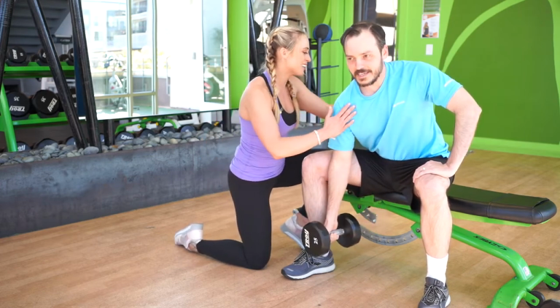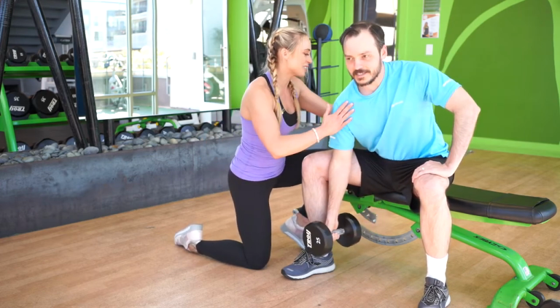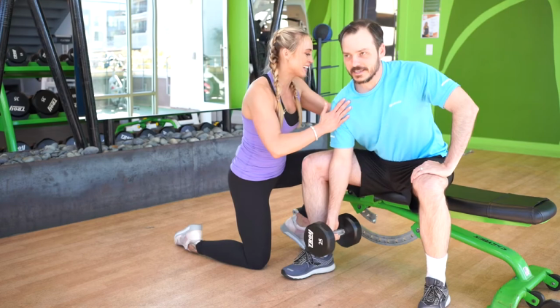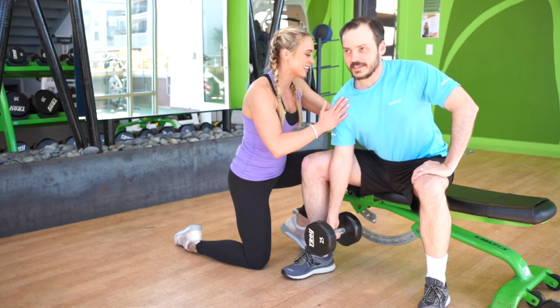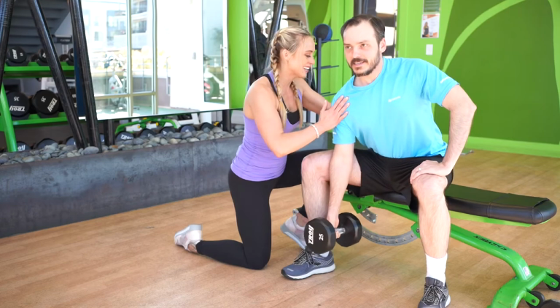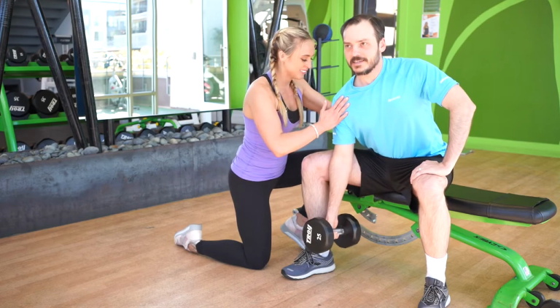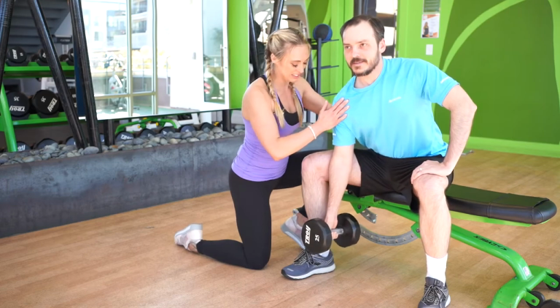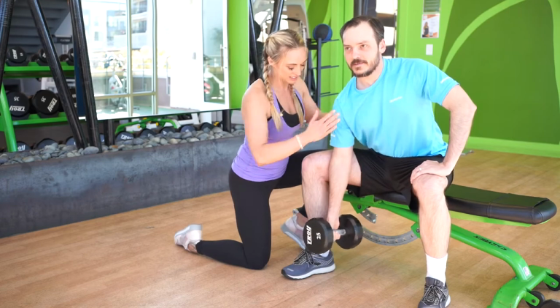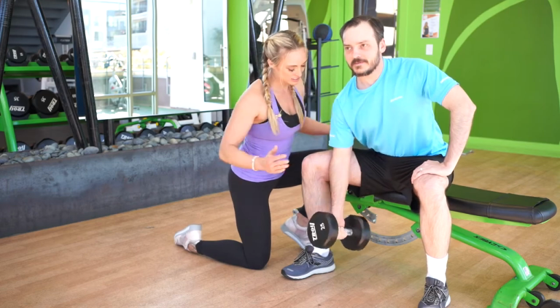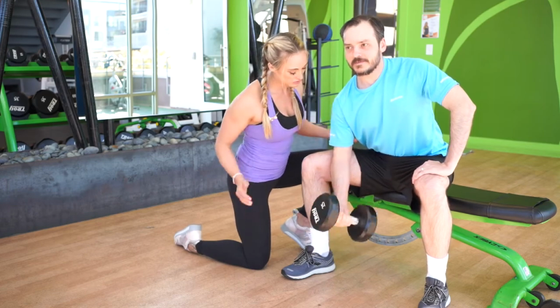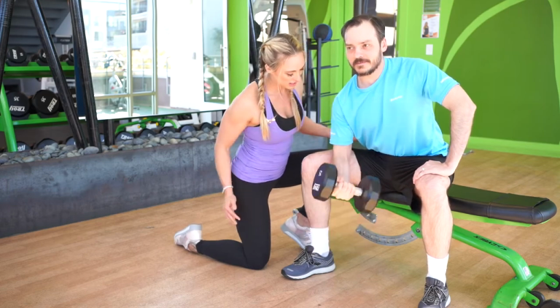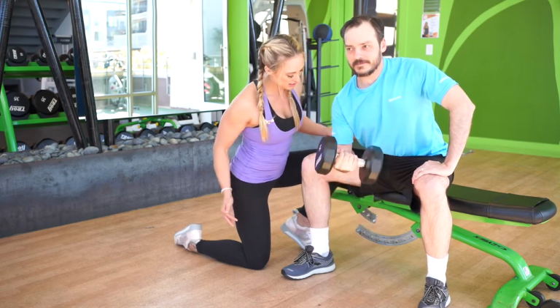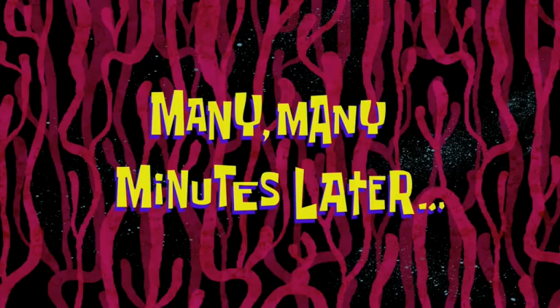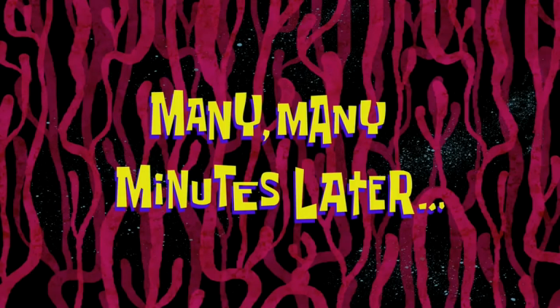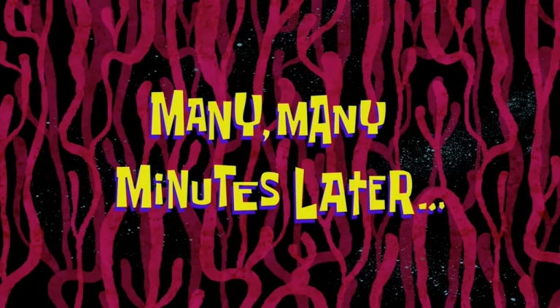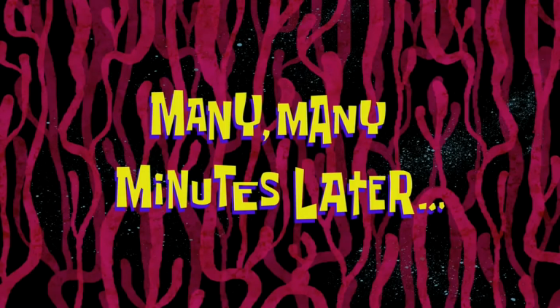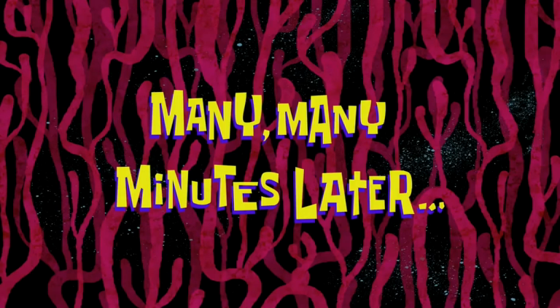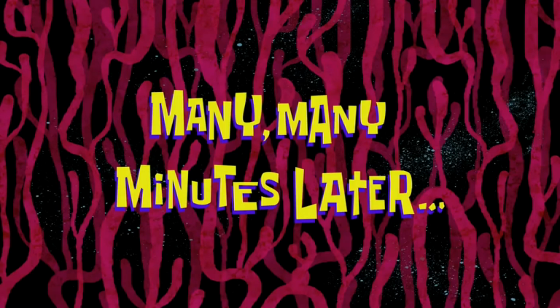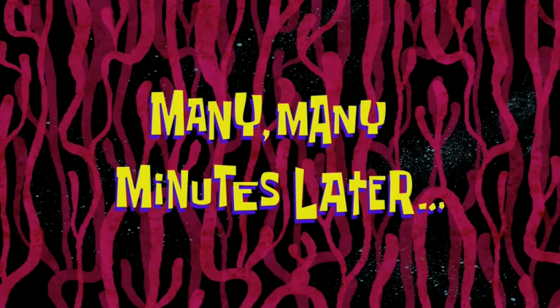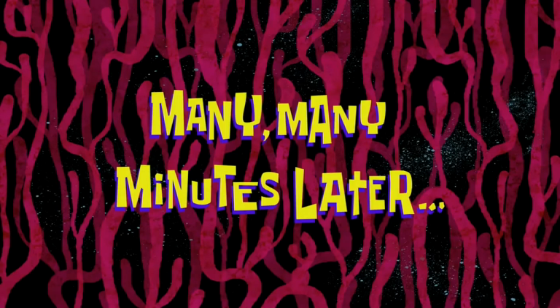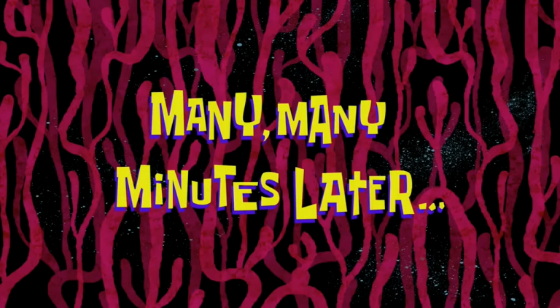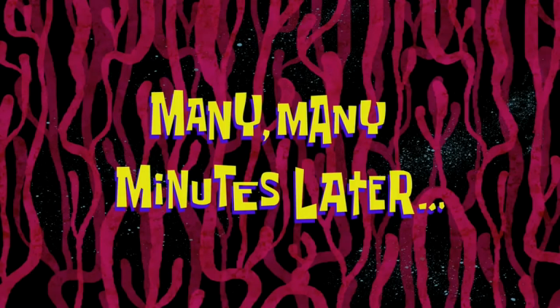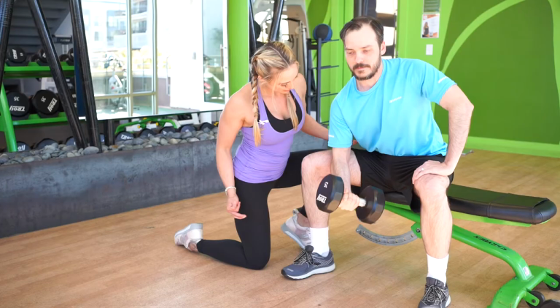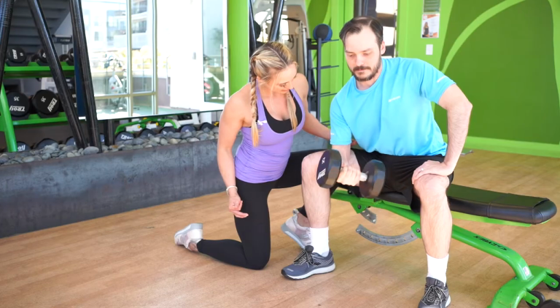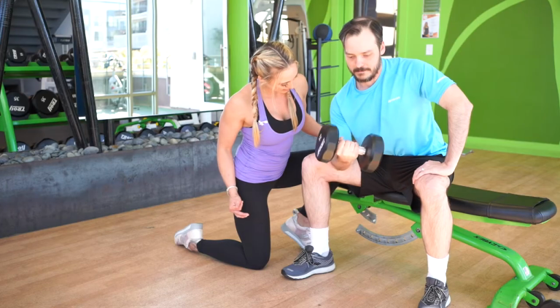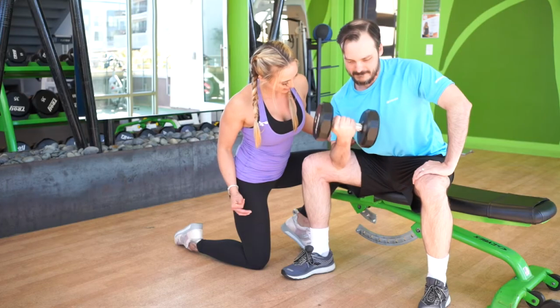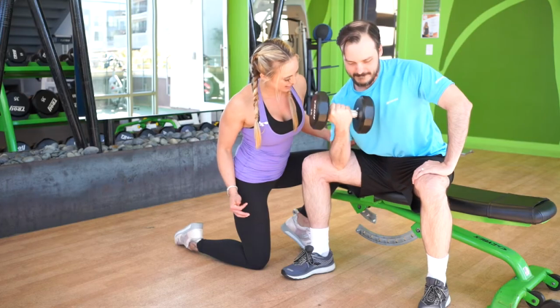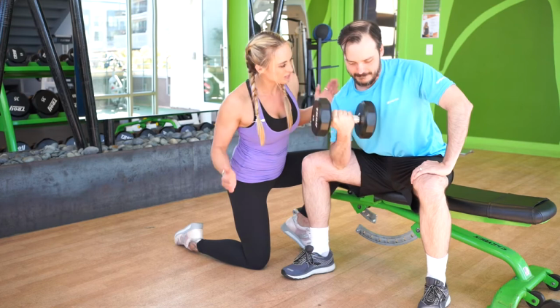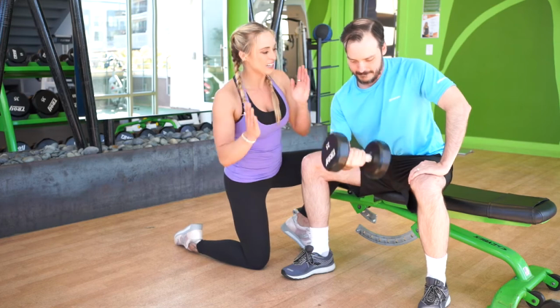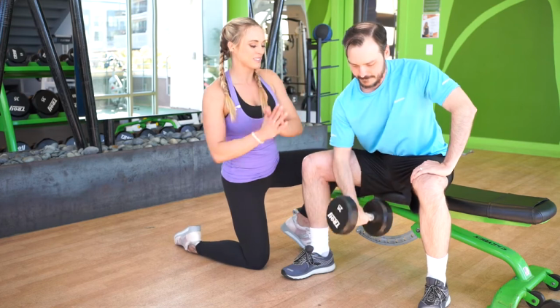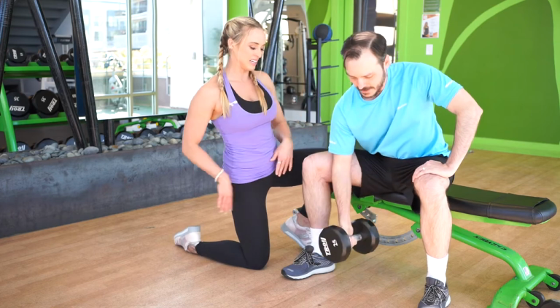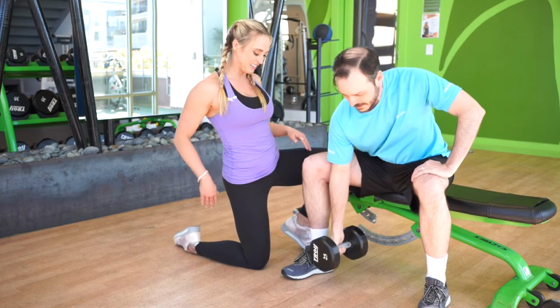Arch your back here. Very good. Two more. And rest. Very good.